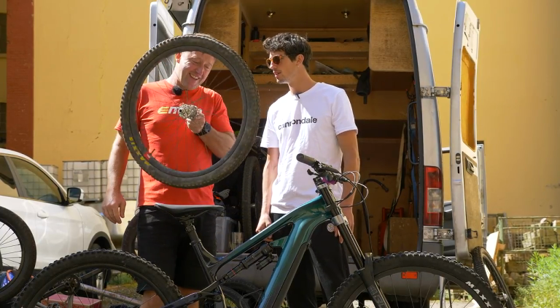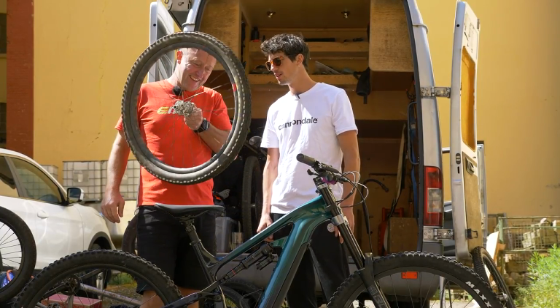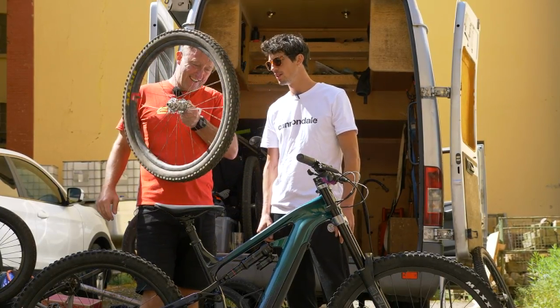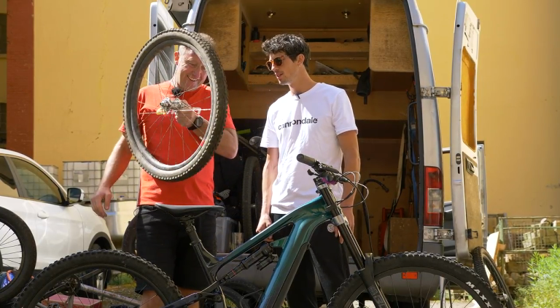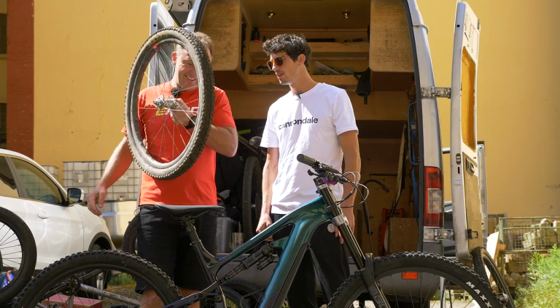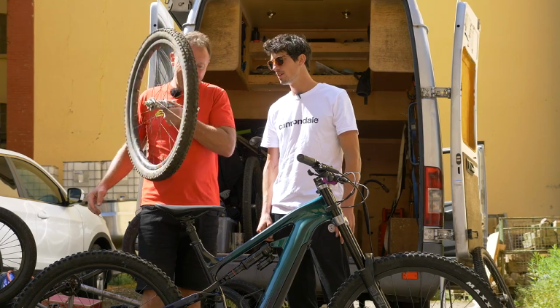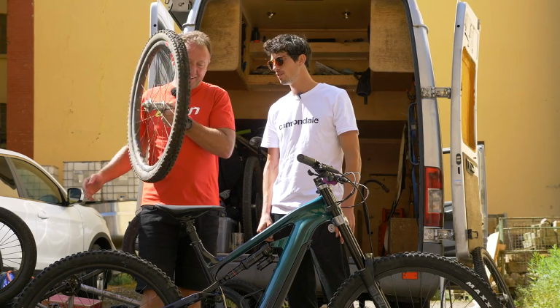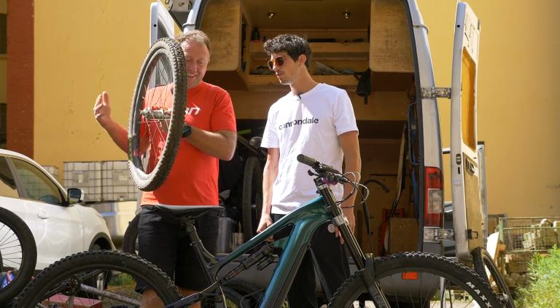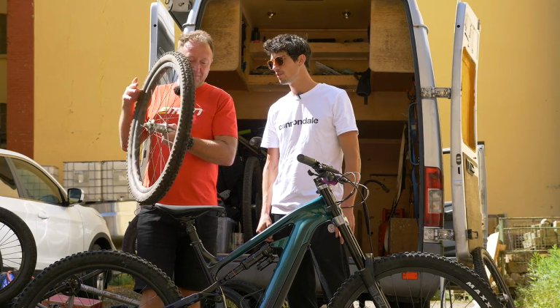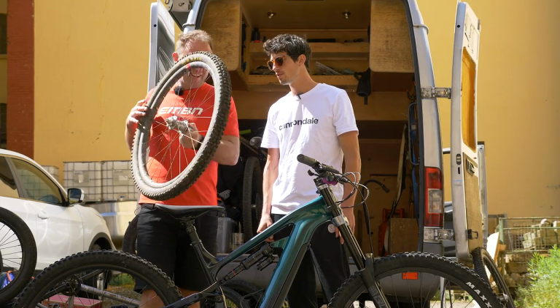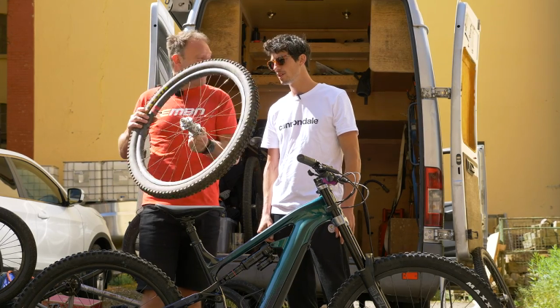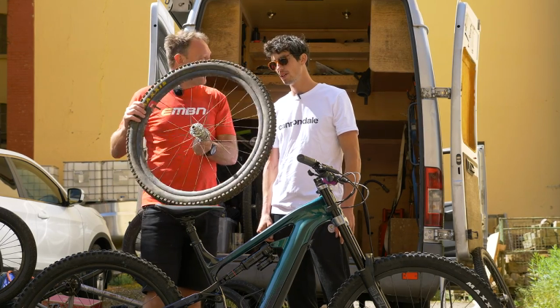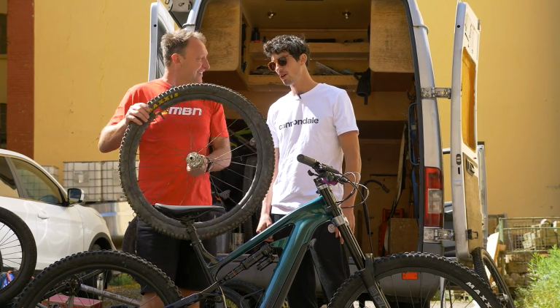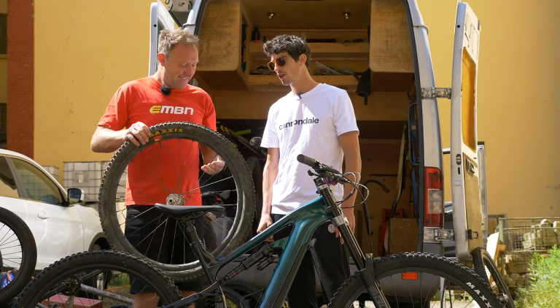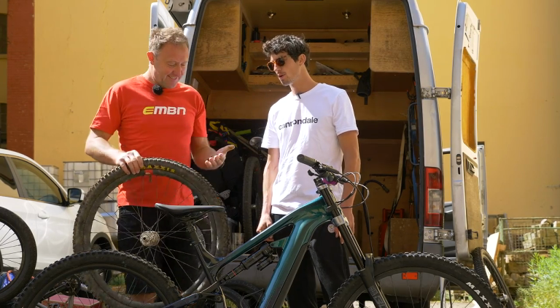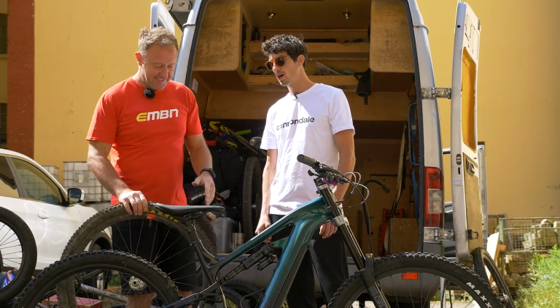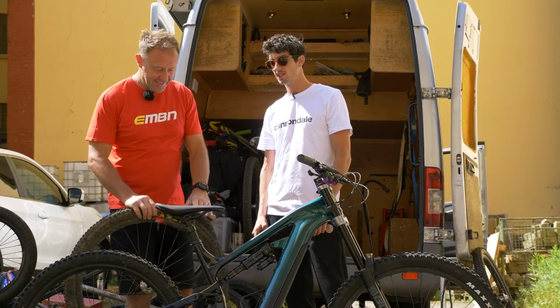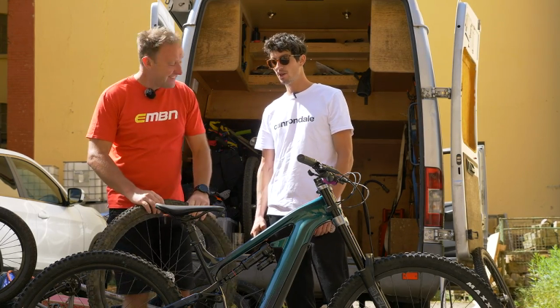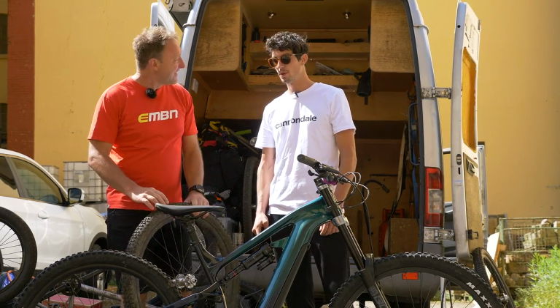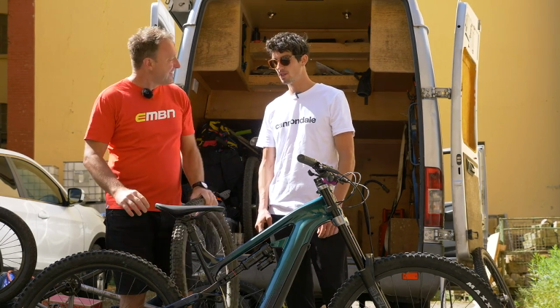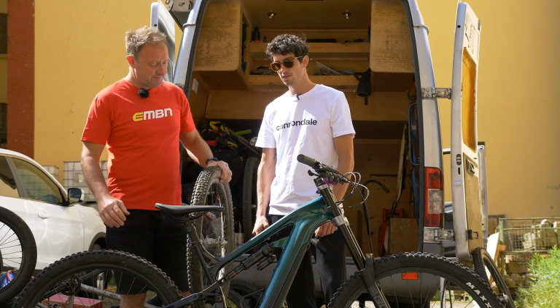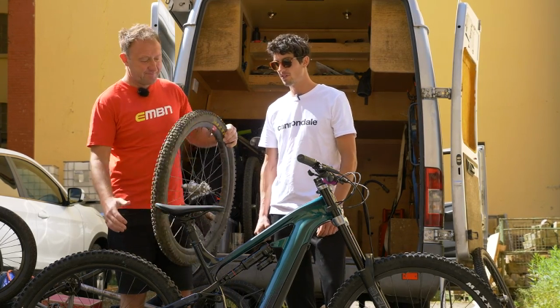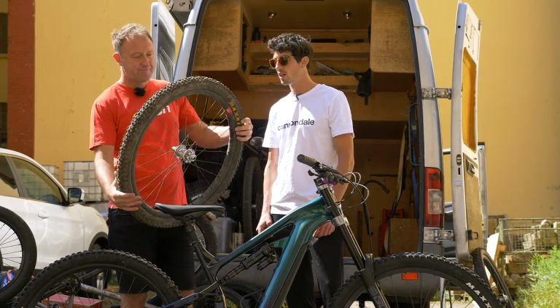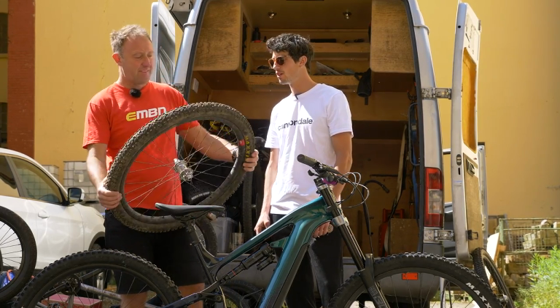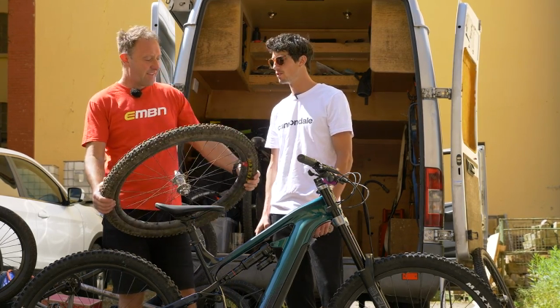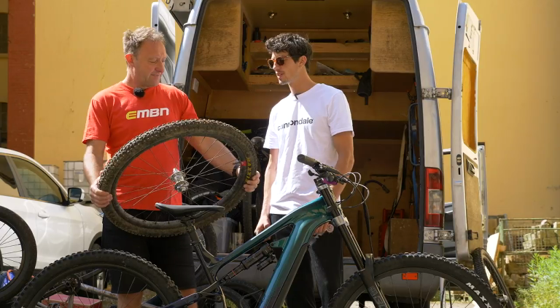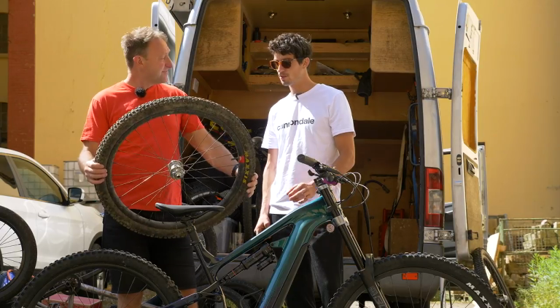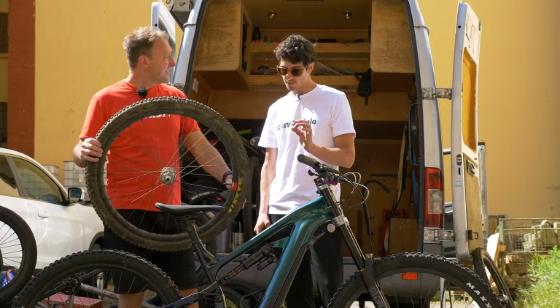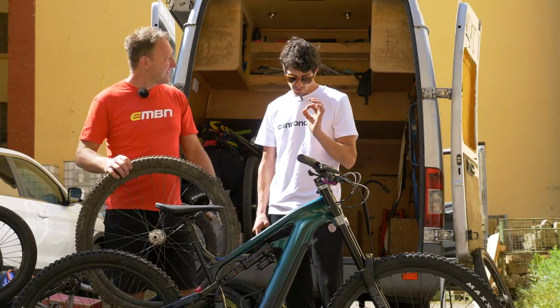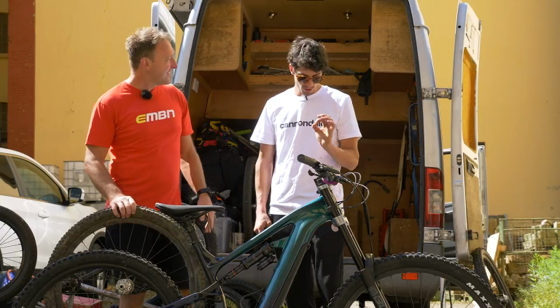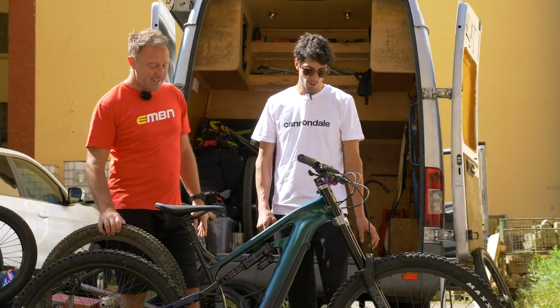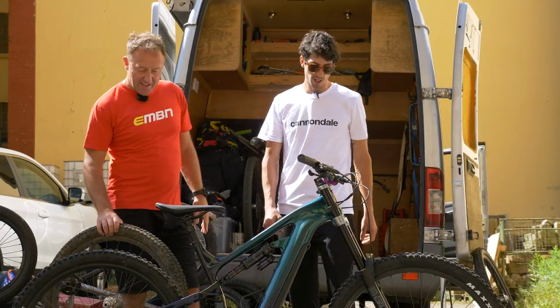Oh, they're absolutely delicious! Listen to that — you can't beat it. I've got some on my hardtail, about seven years old, and they still sound so crisp.